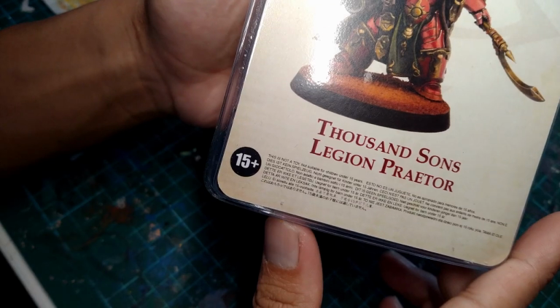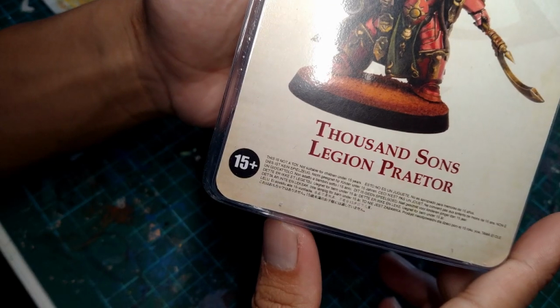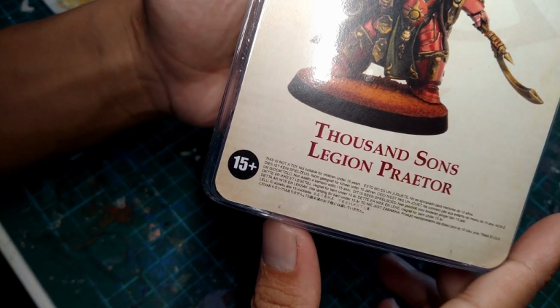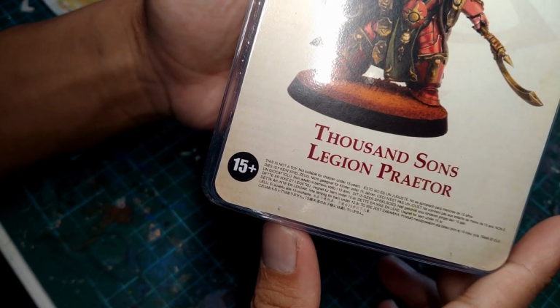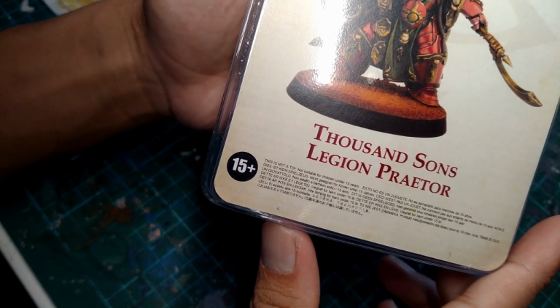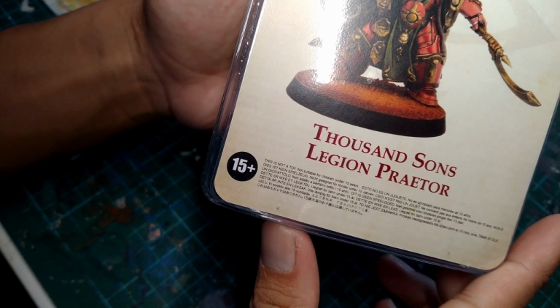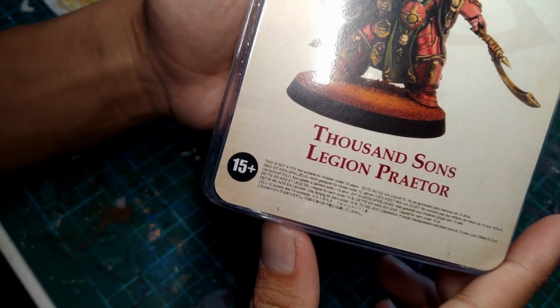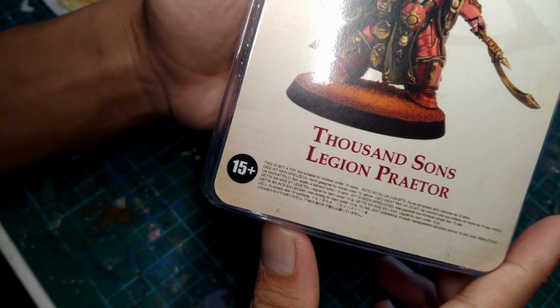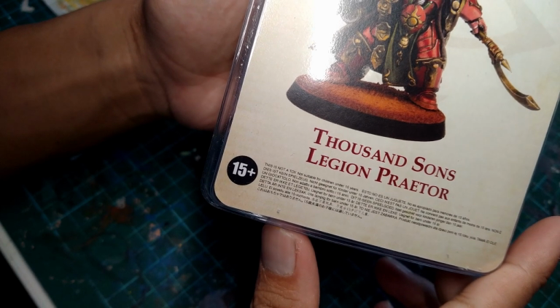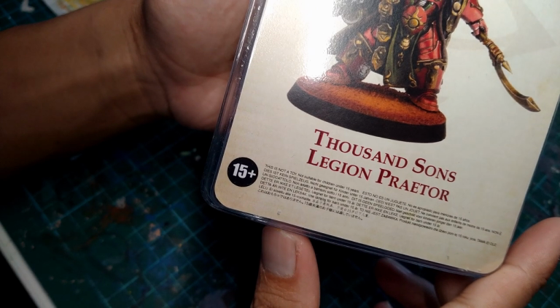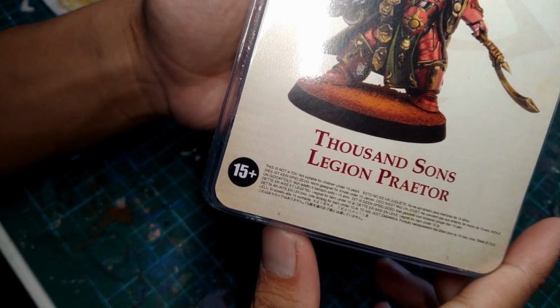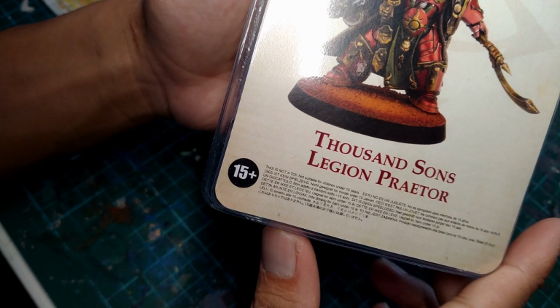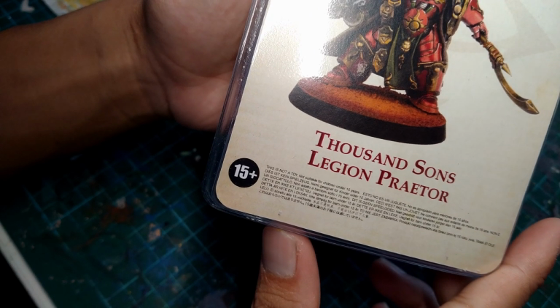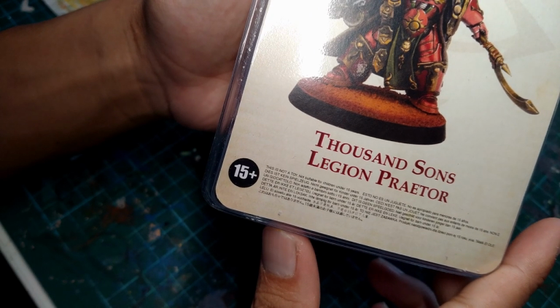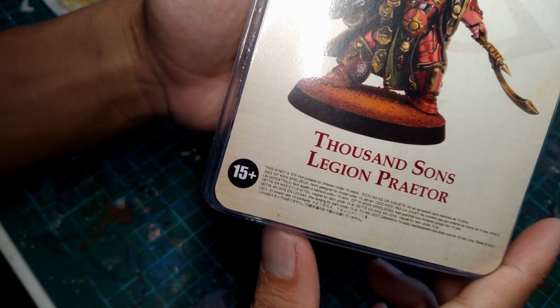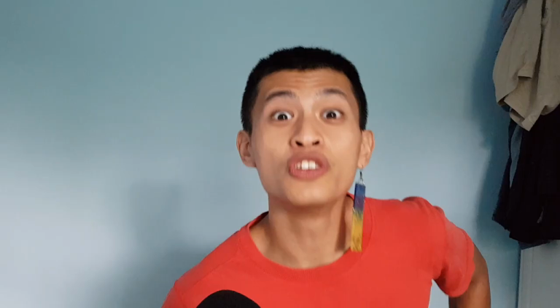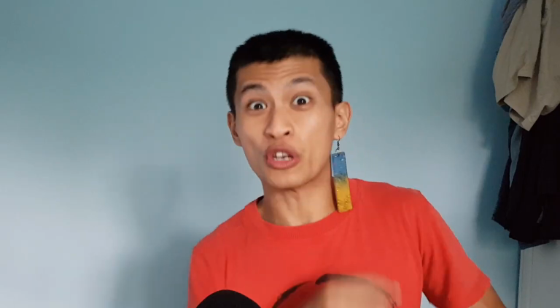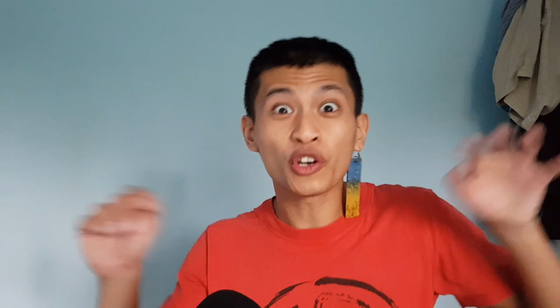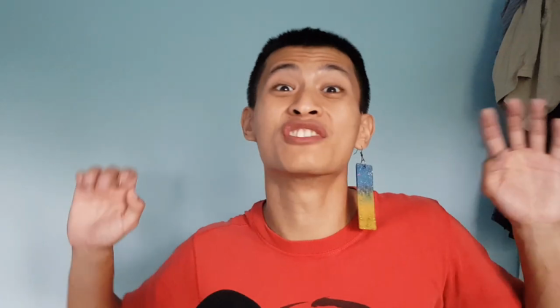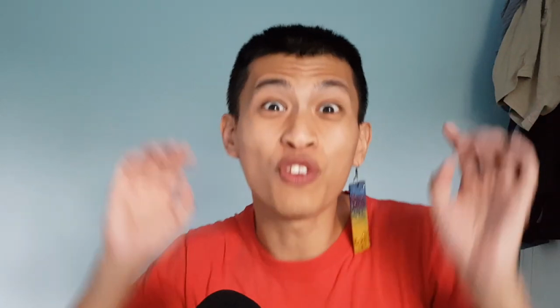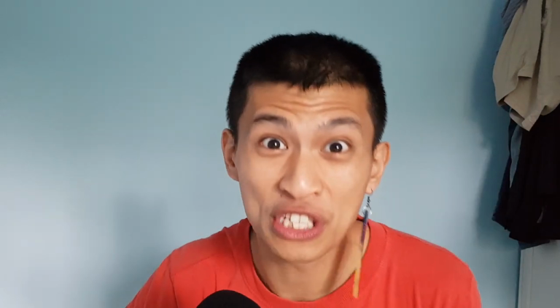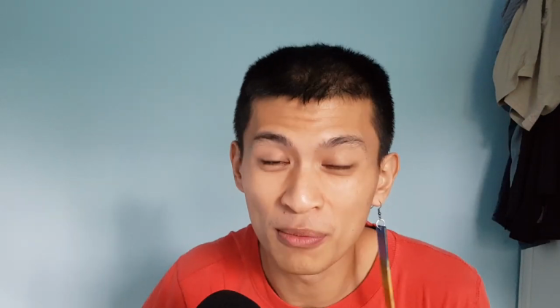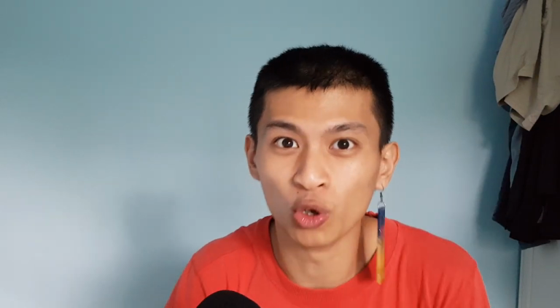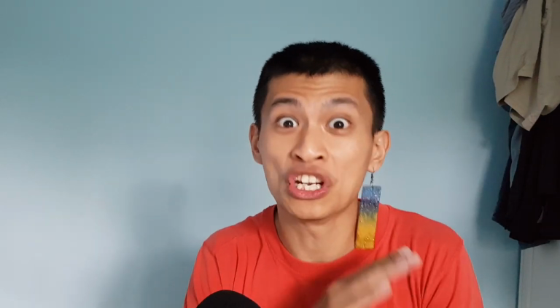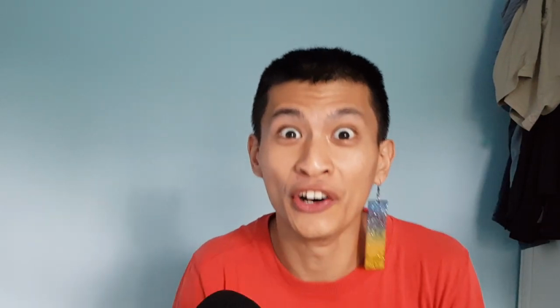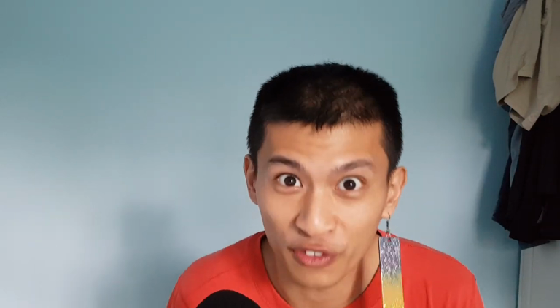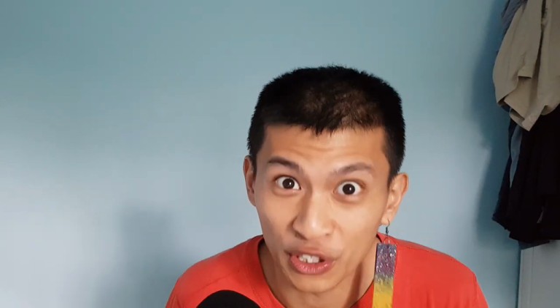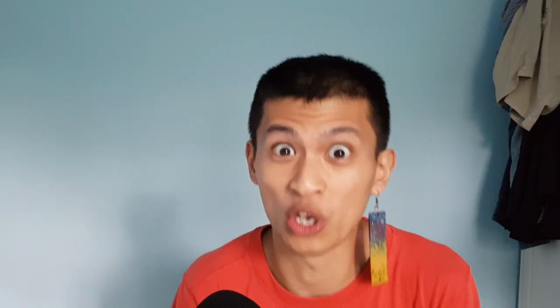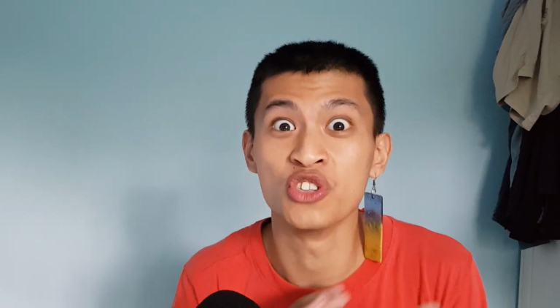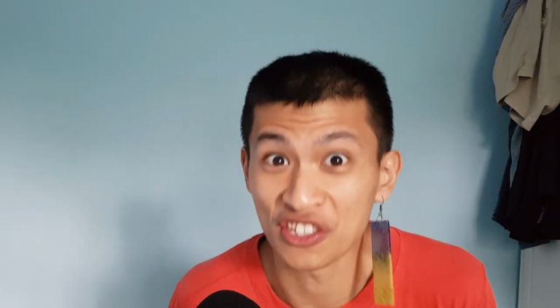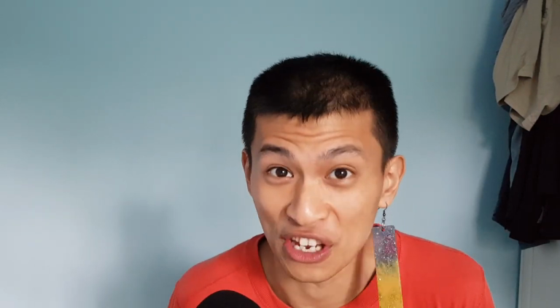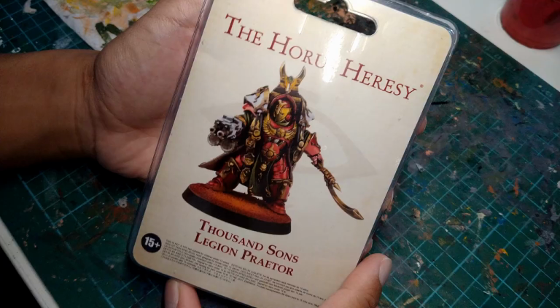Please take note that this kit is rated for ages 15 and above. So if you're age 14 and below, turn off the video — it's not safe.